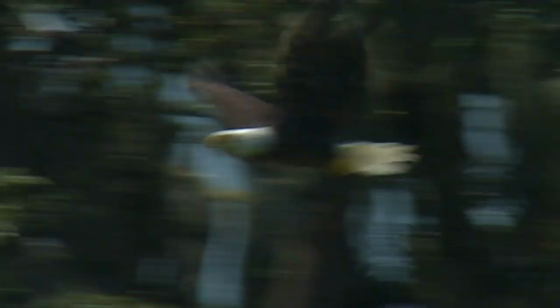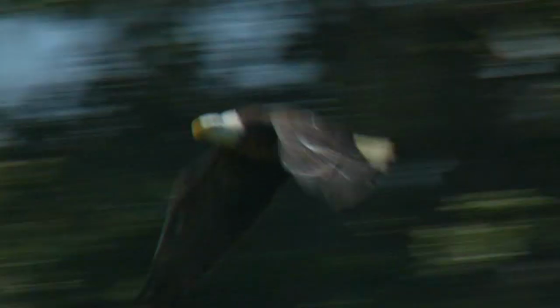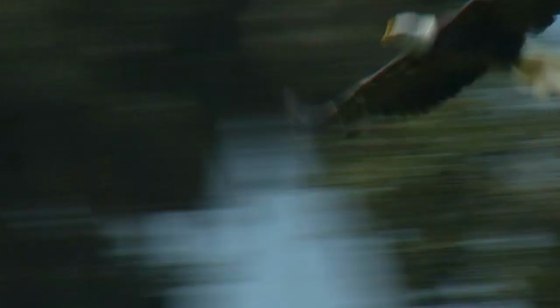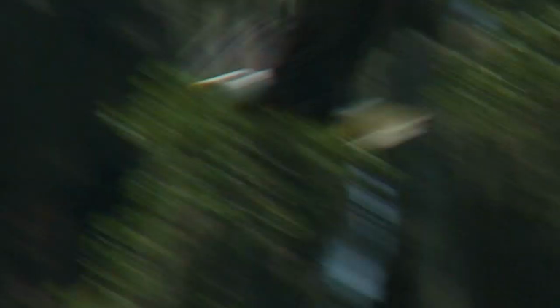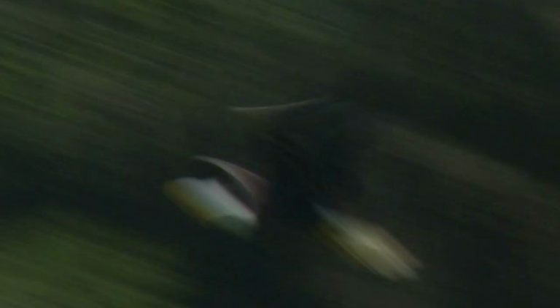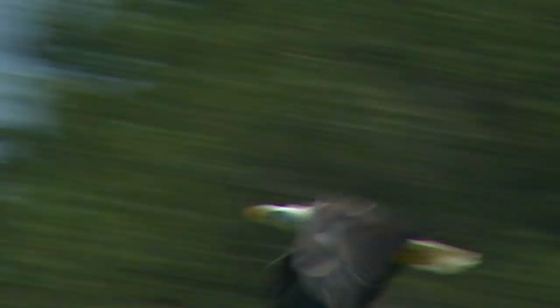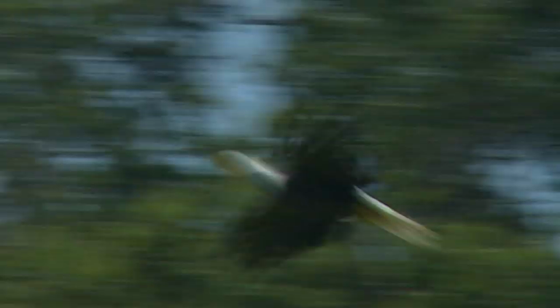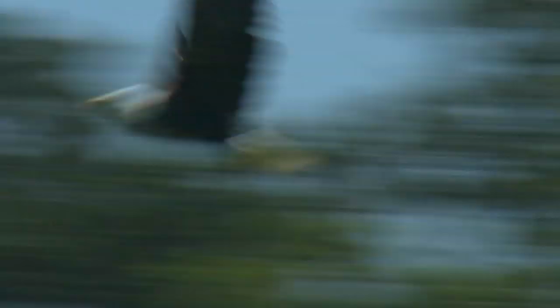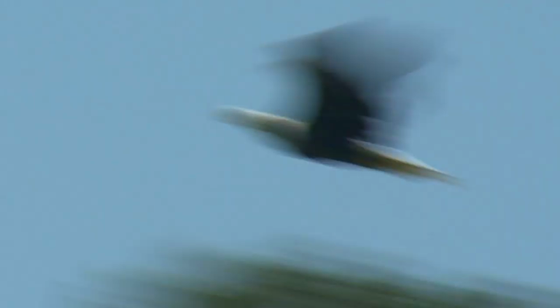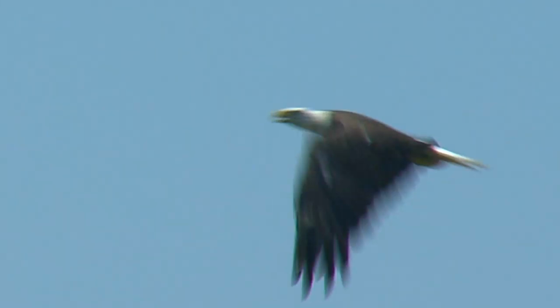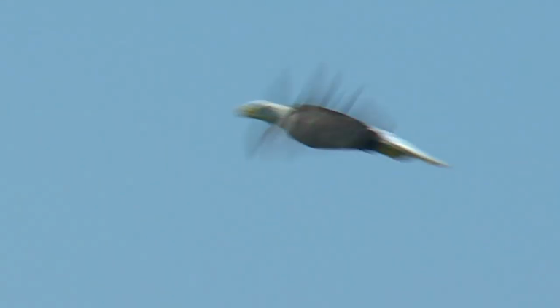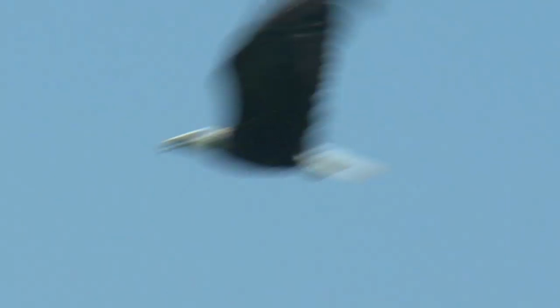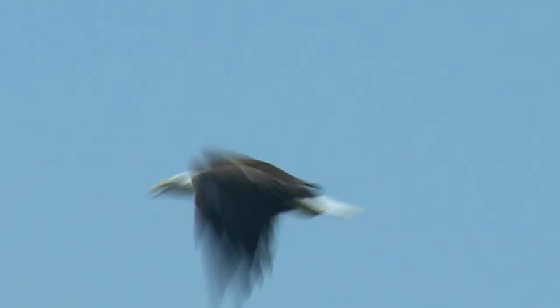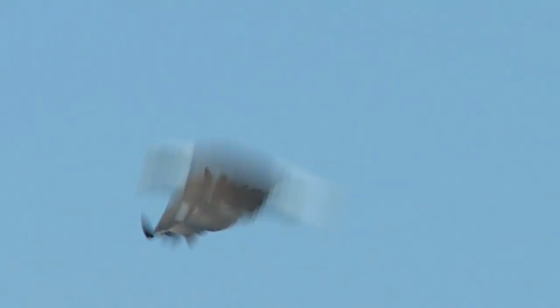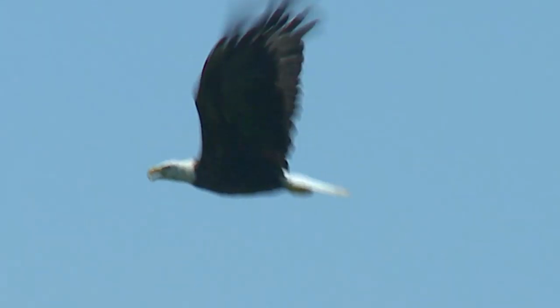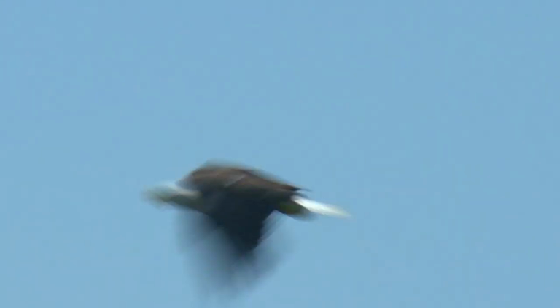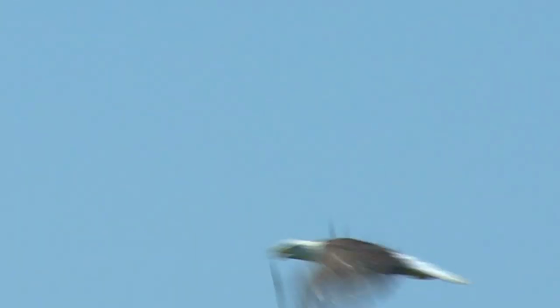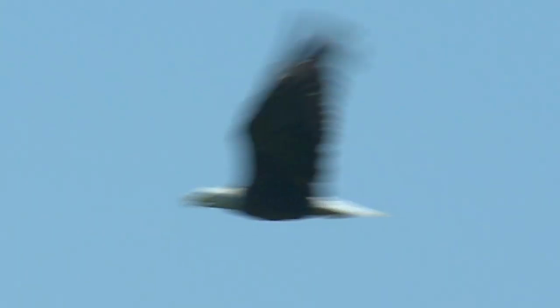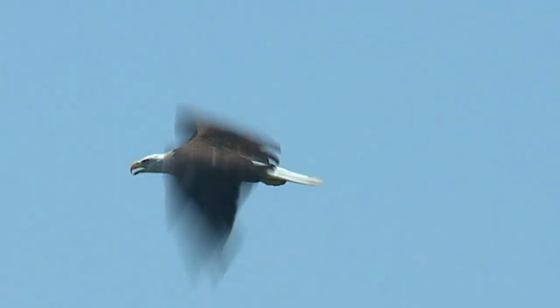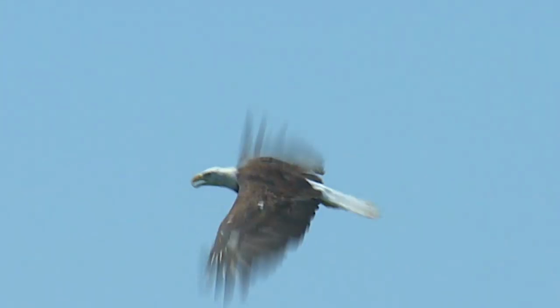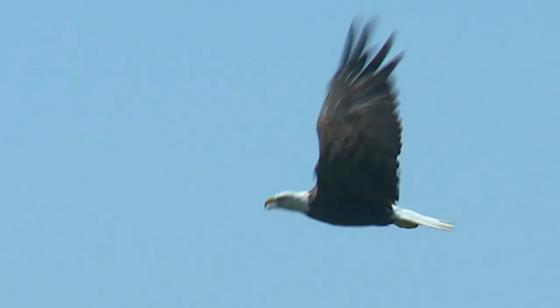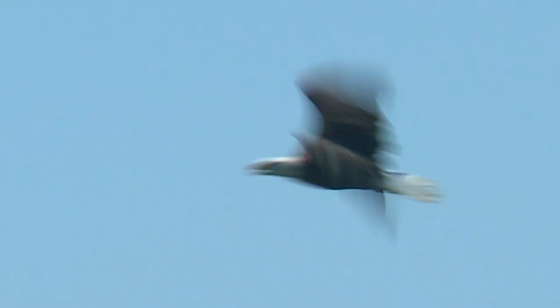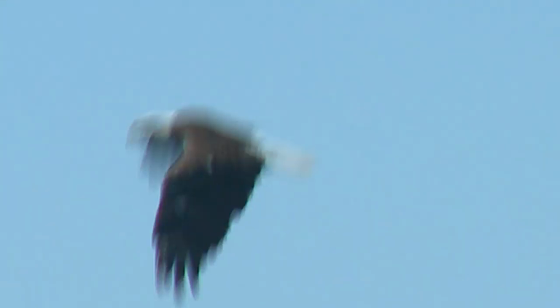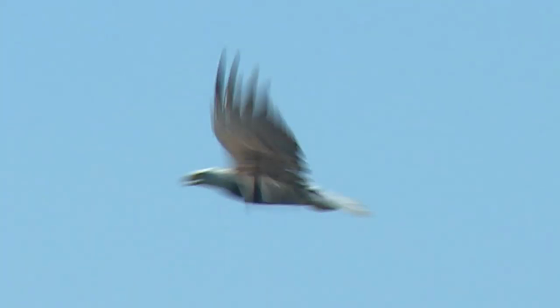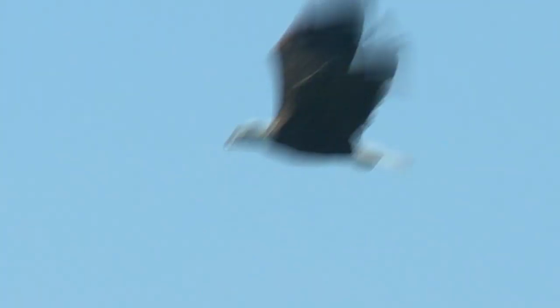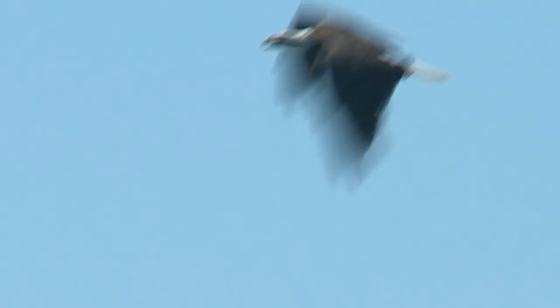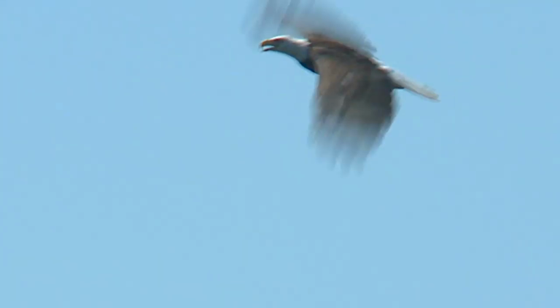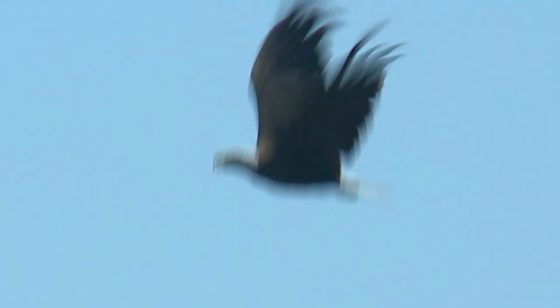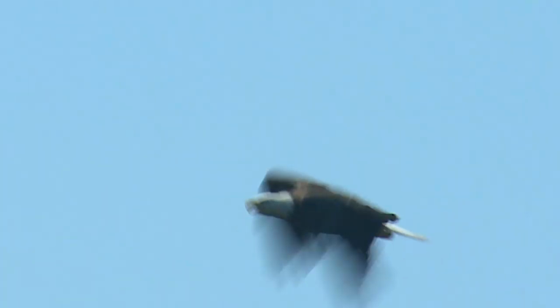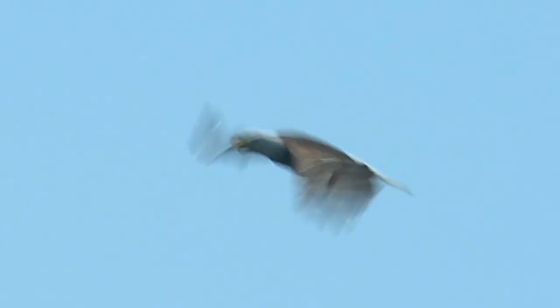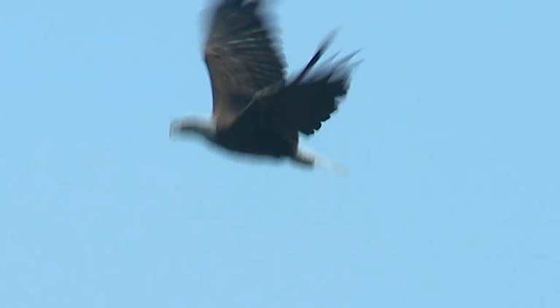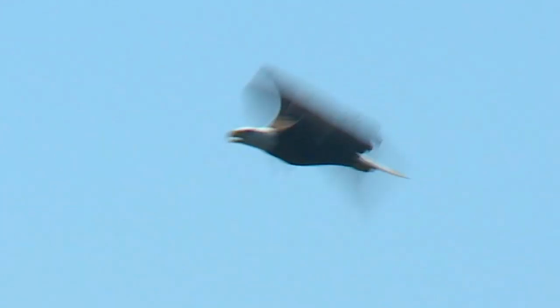This is one of the best places to see an American bald eagle. We have the largest nesting population in the country.